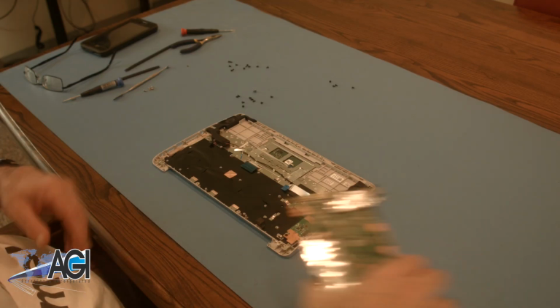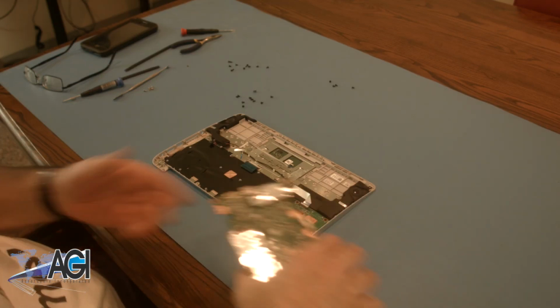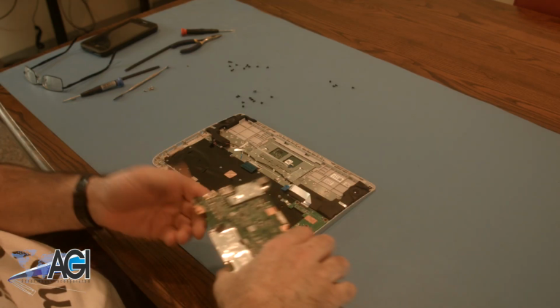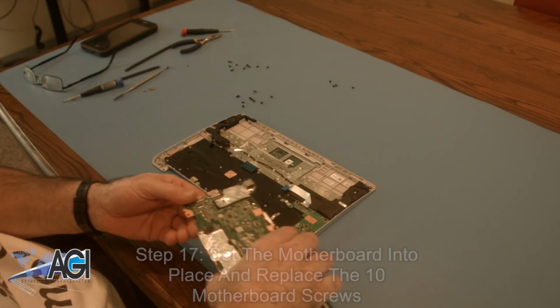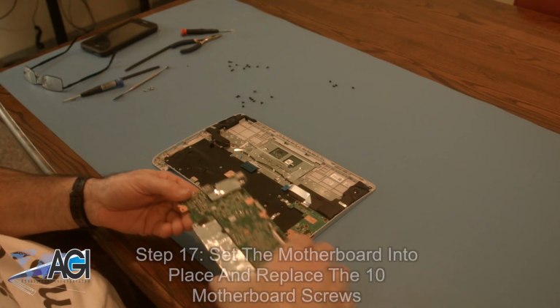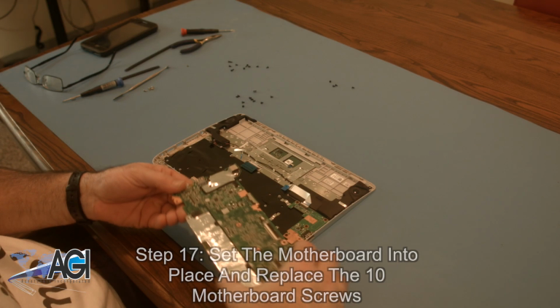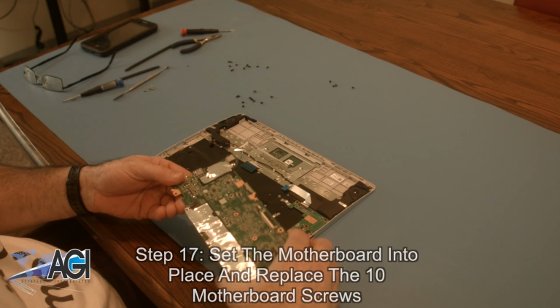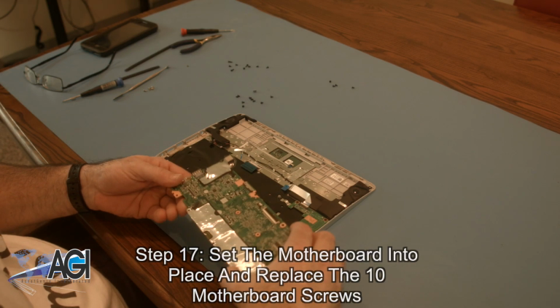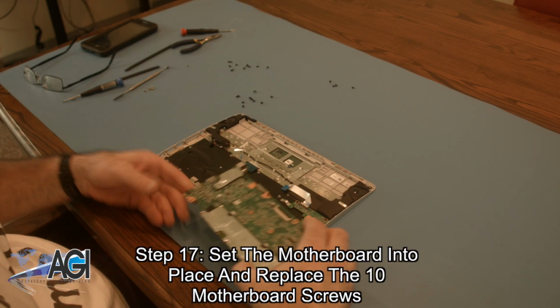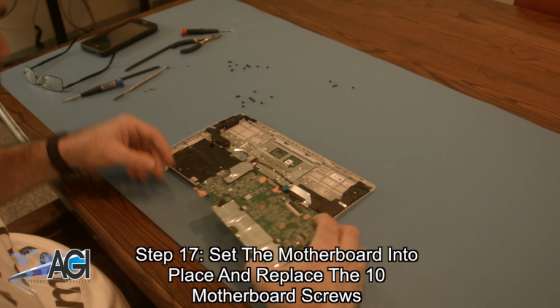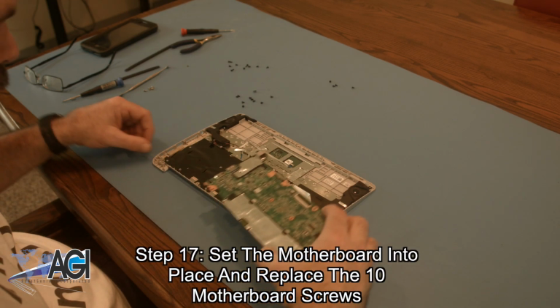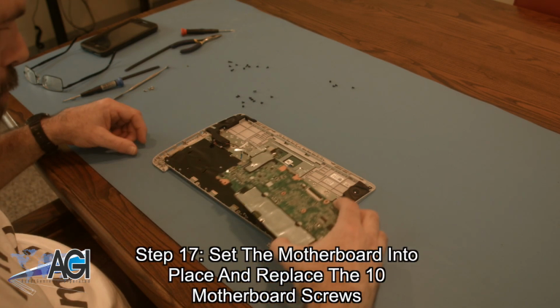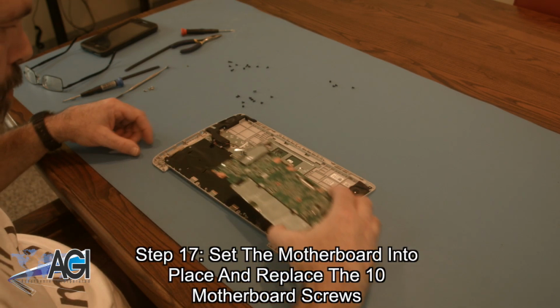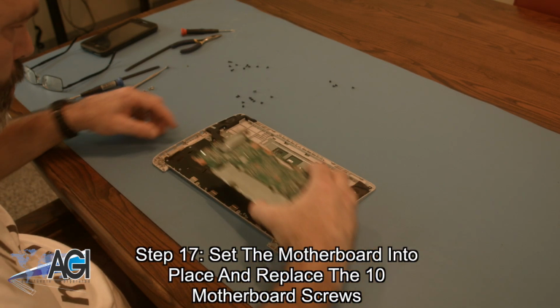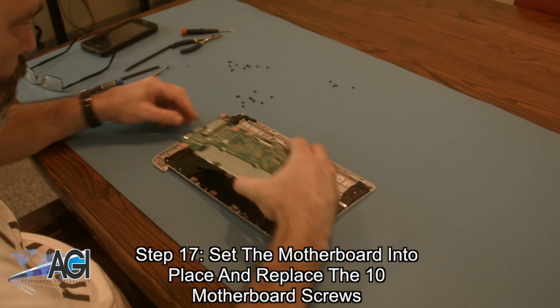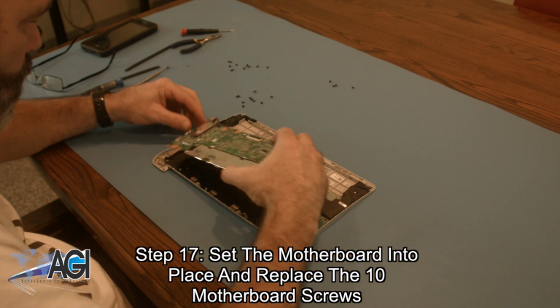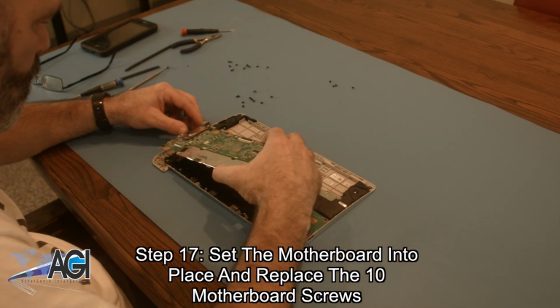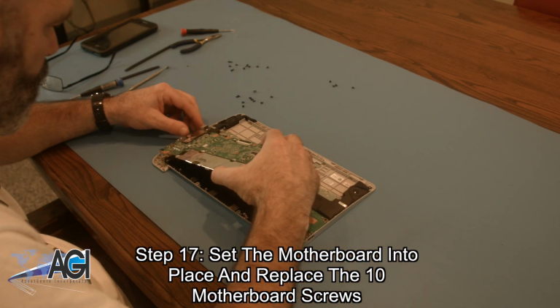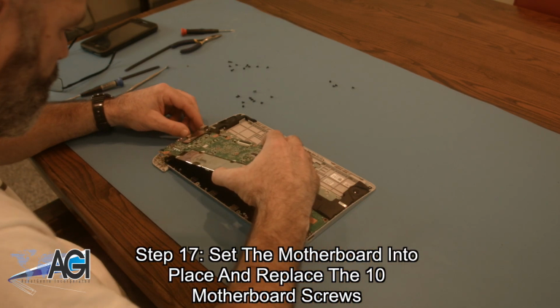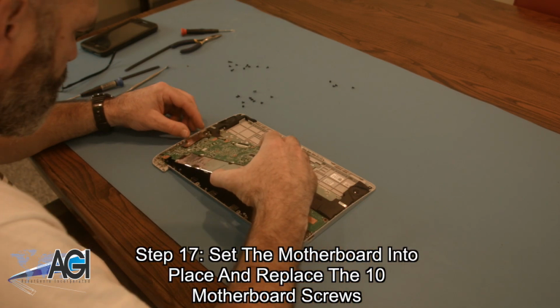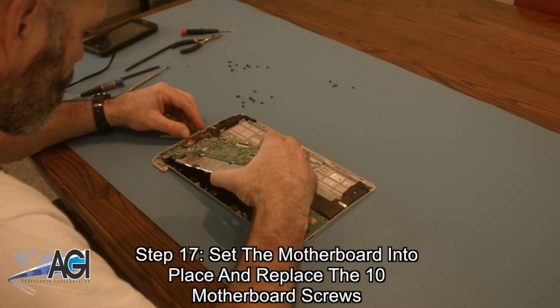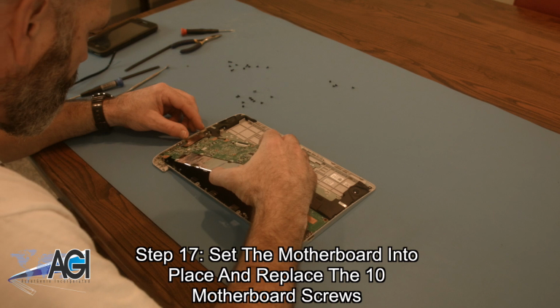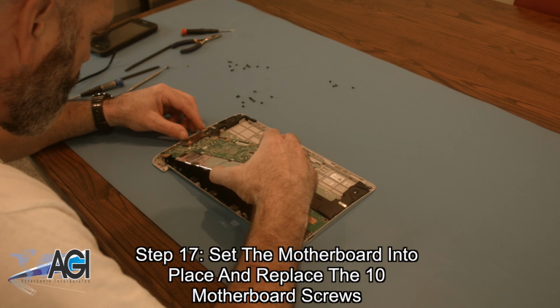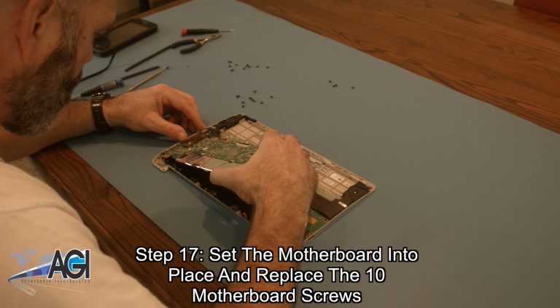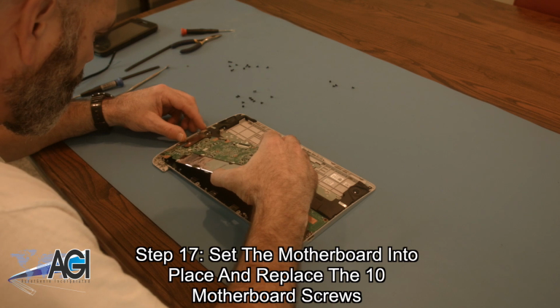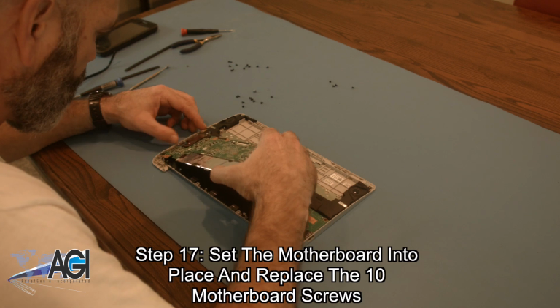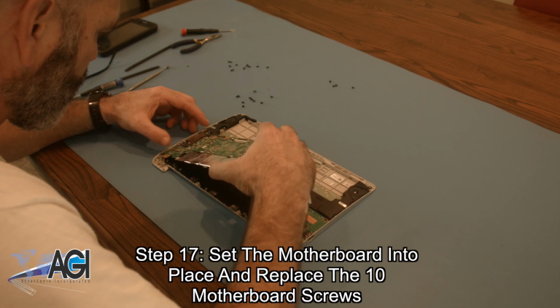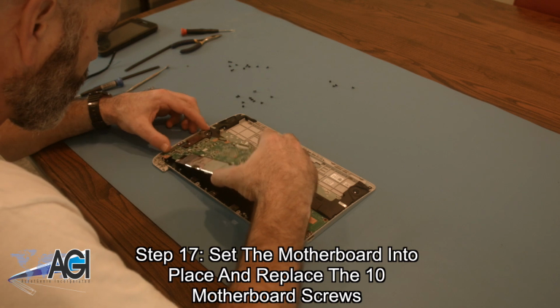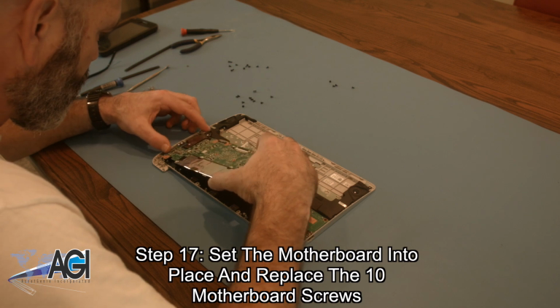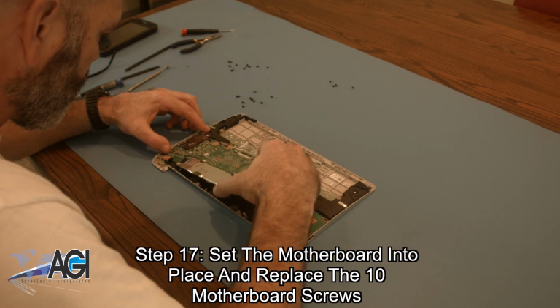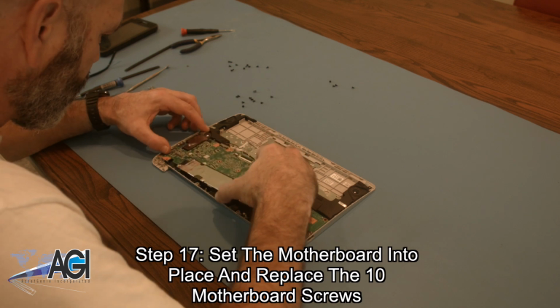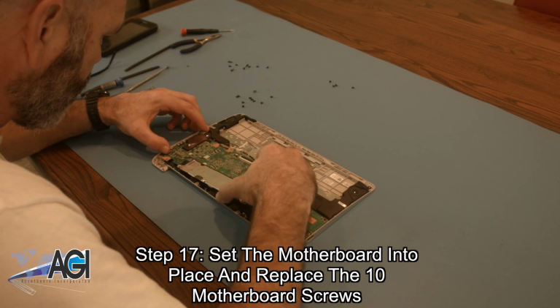Next, you will set the motherboard into place and replace the ten motherboard screws.